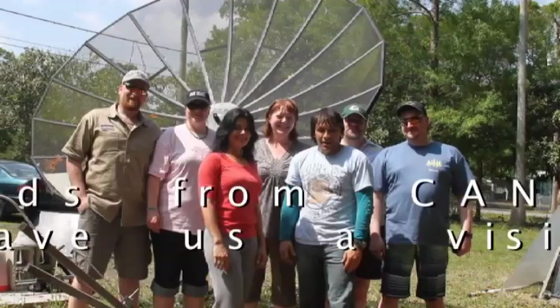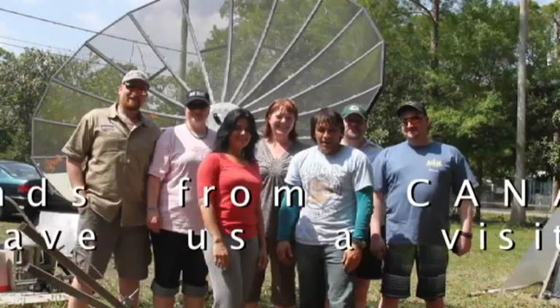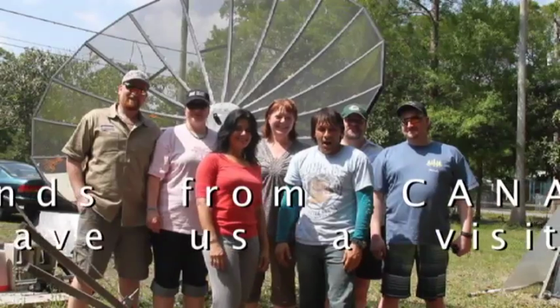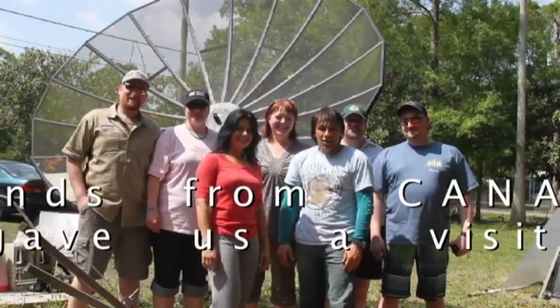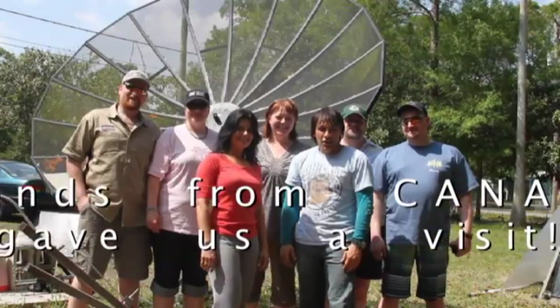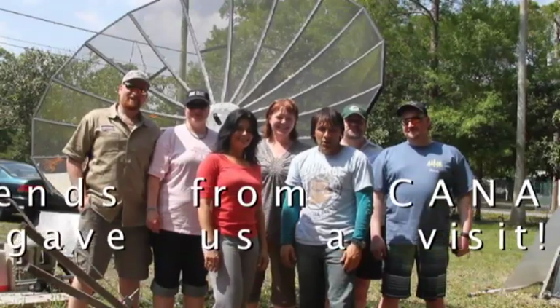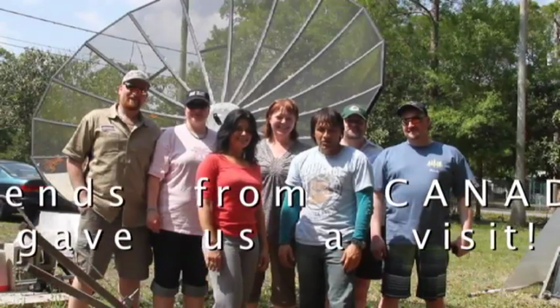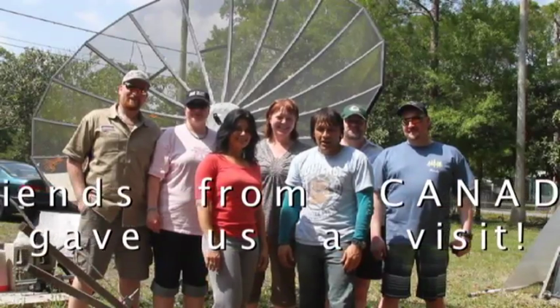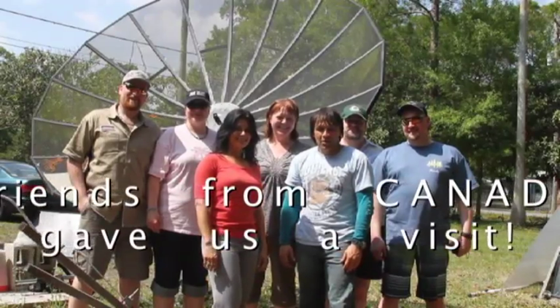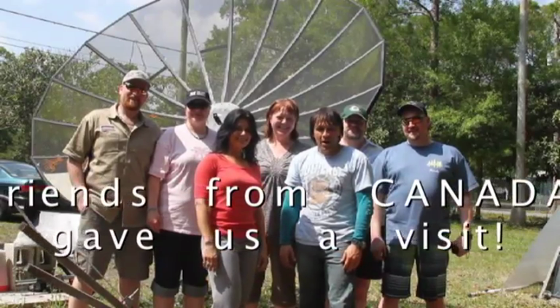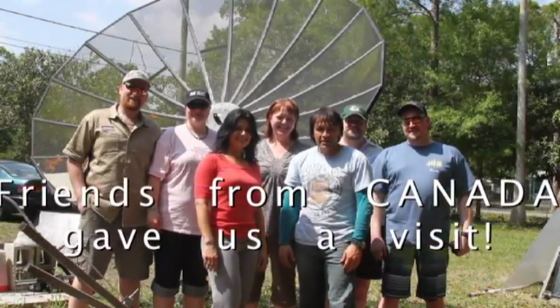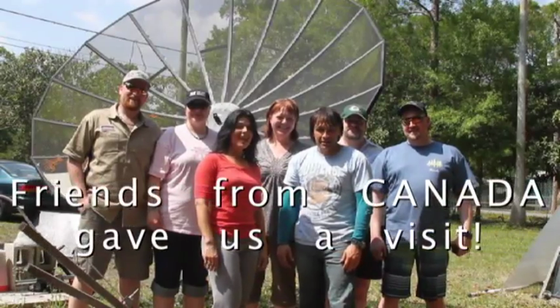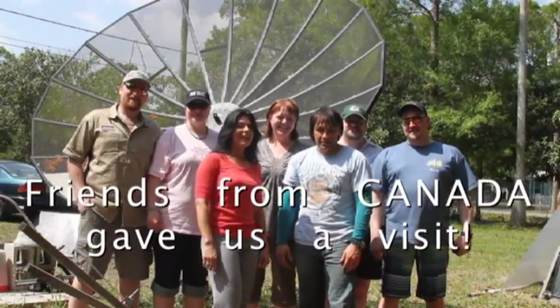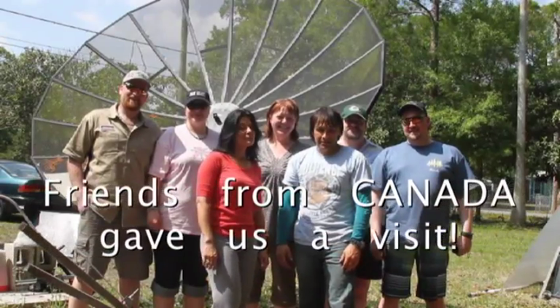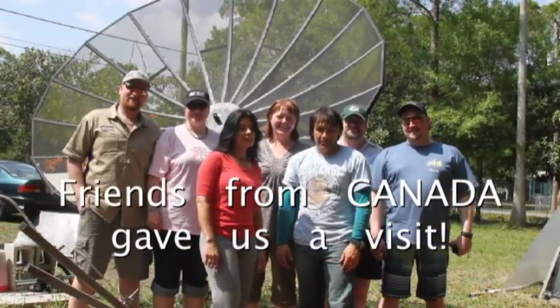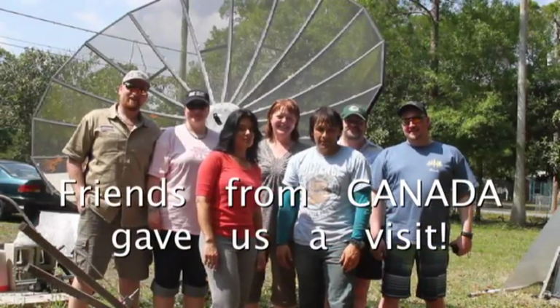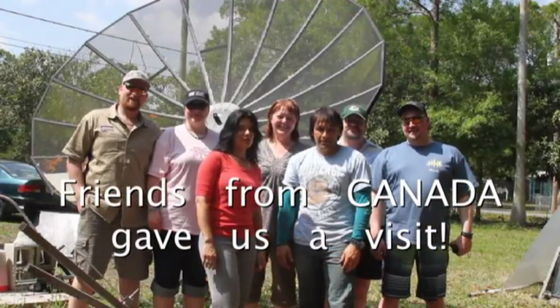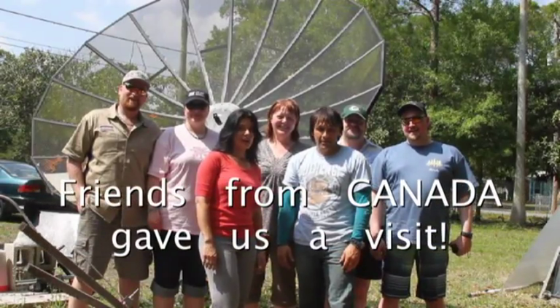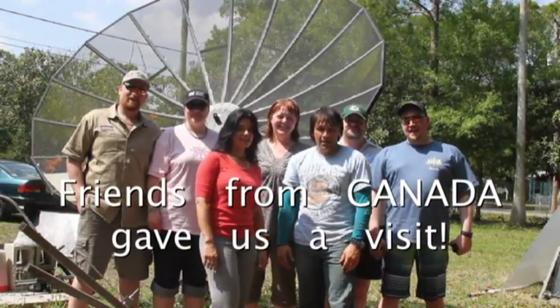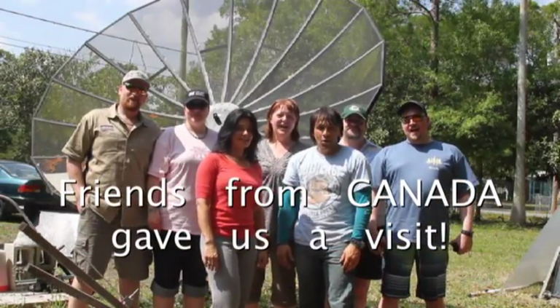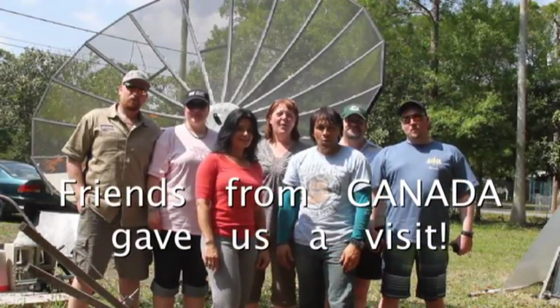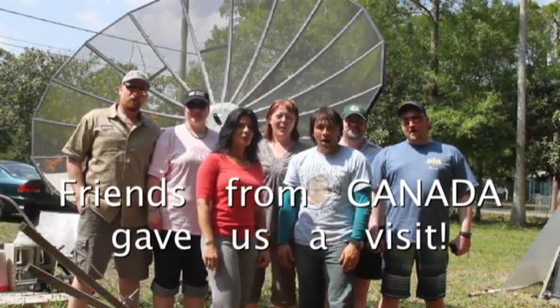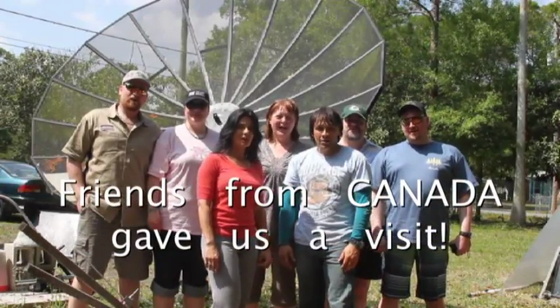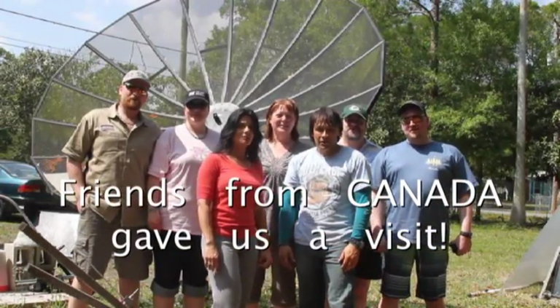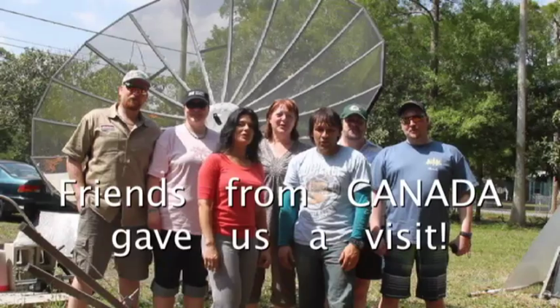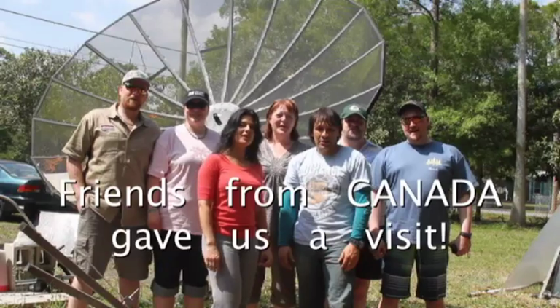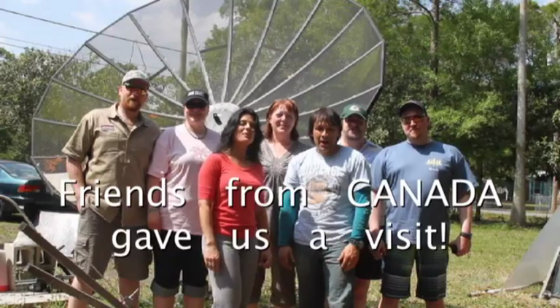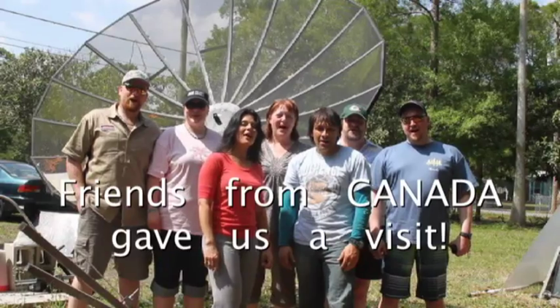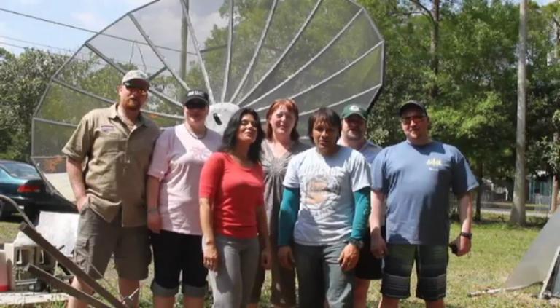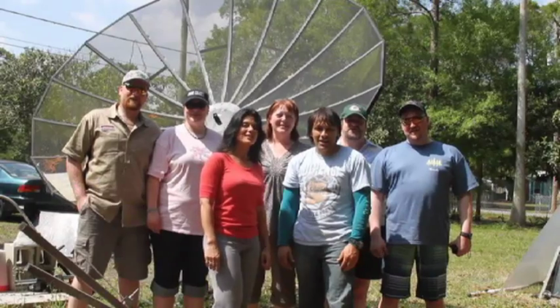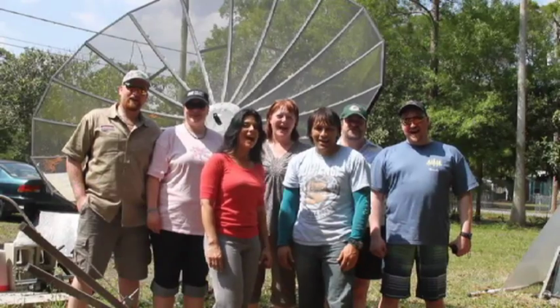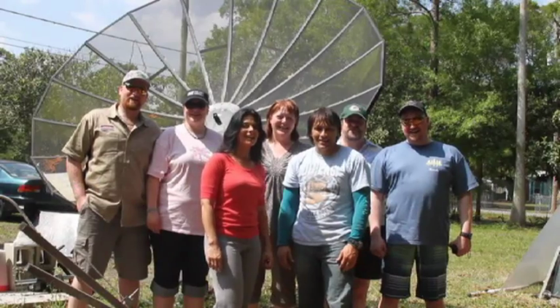Hello there, I'm your host Dan Rojas. And I'm Denise Rojas. And welcome to Green Power Science!